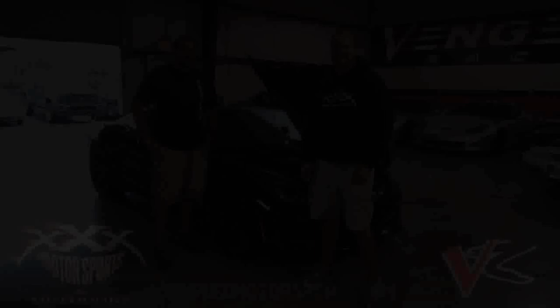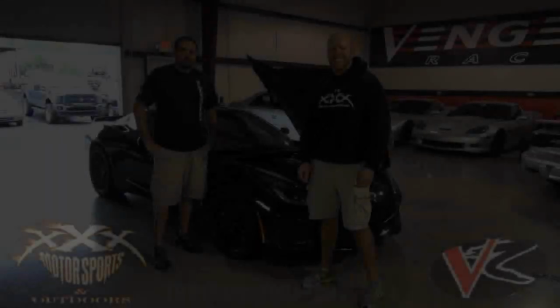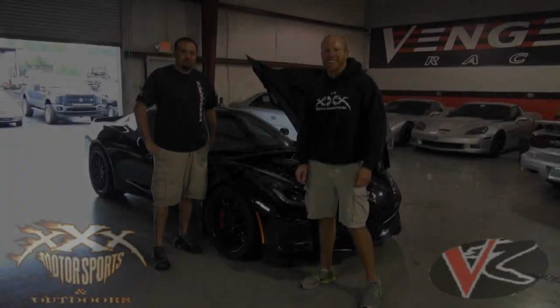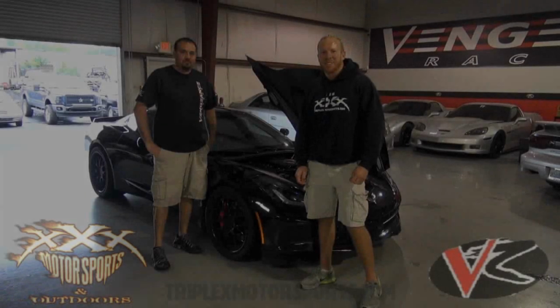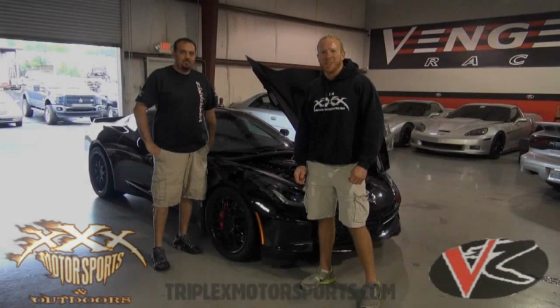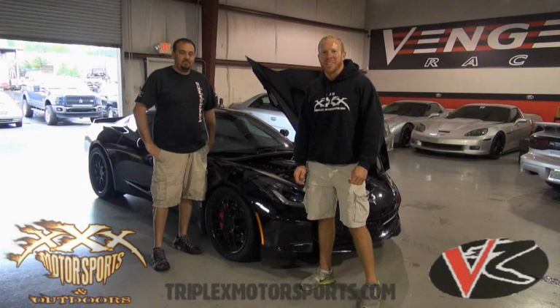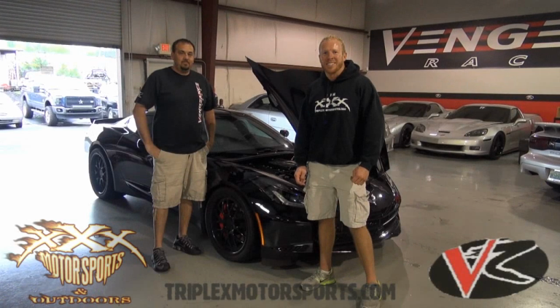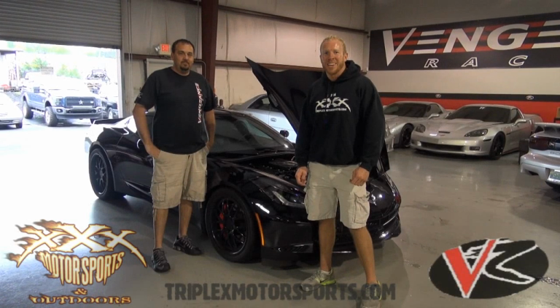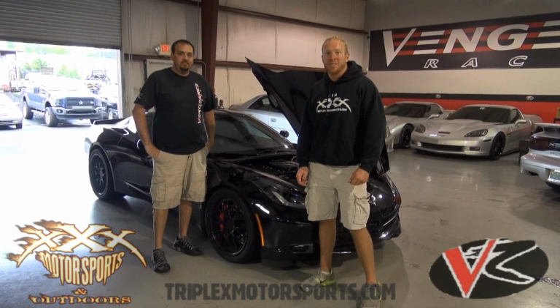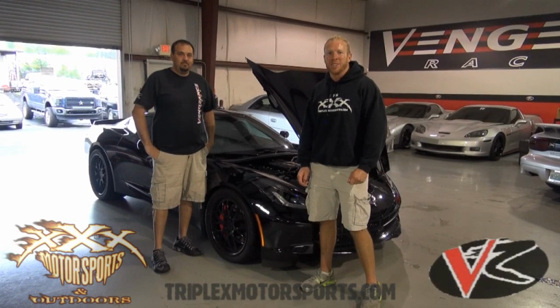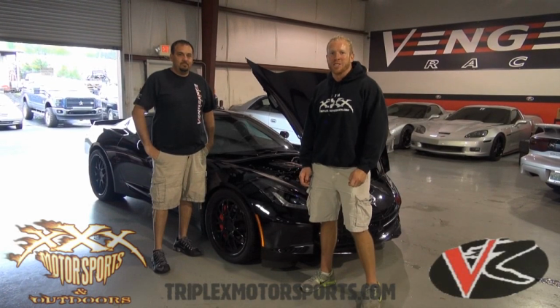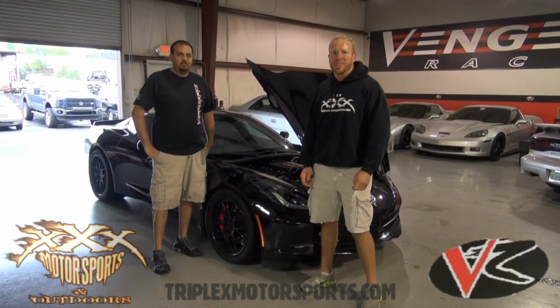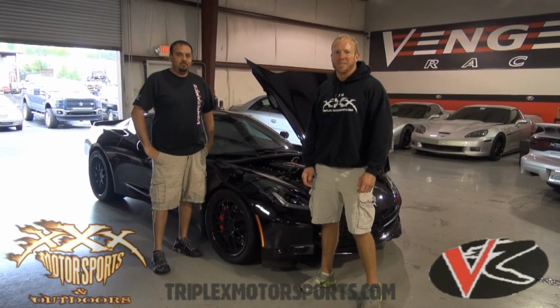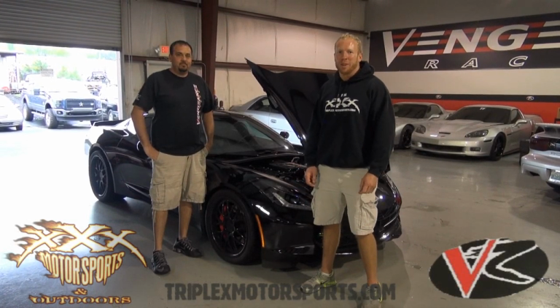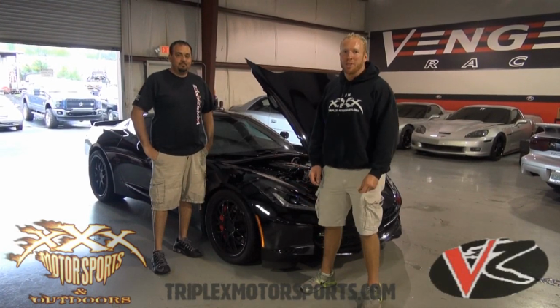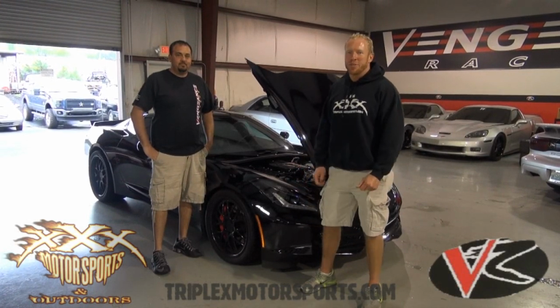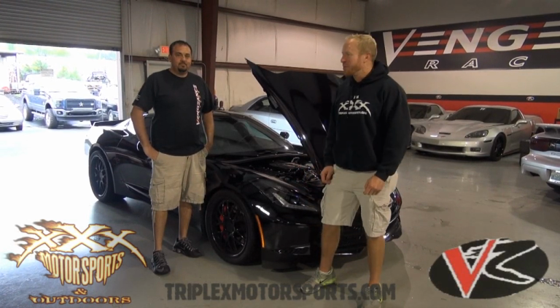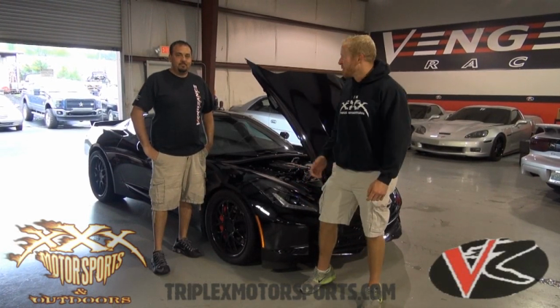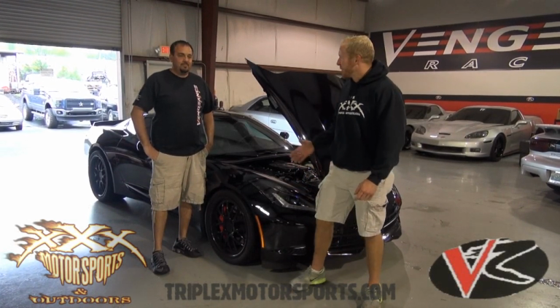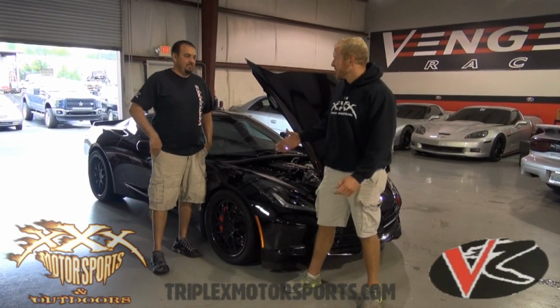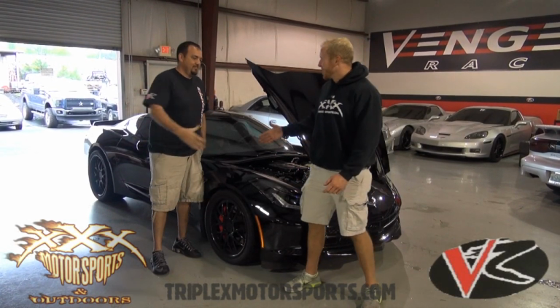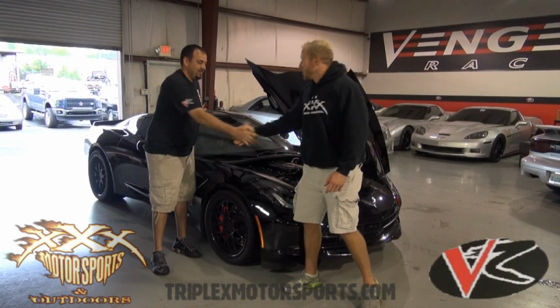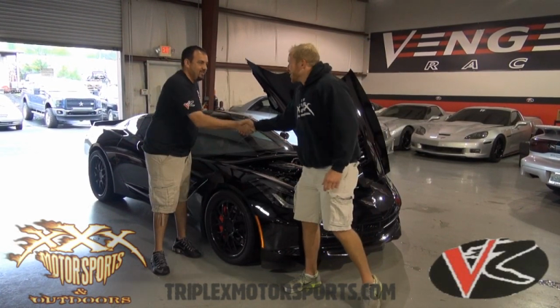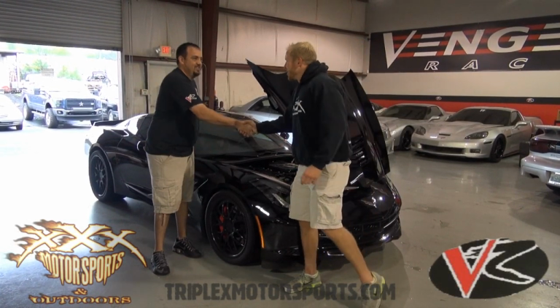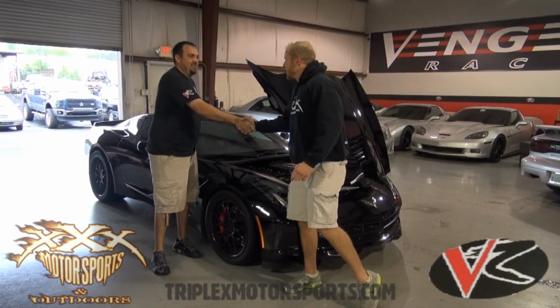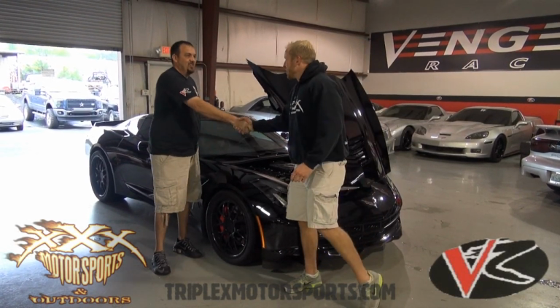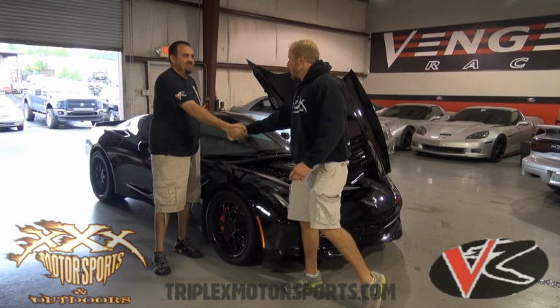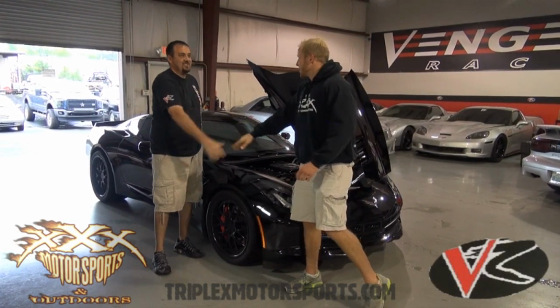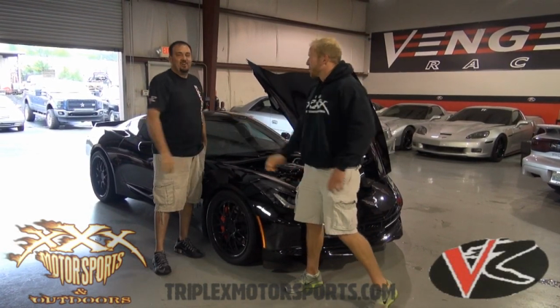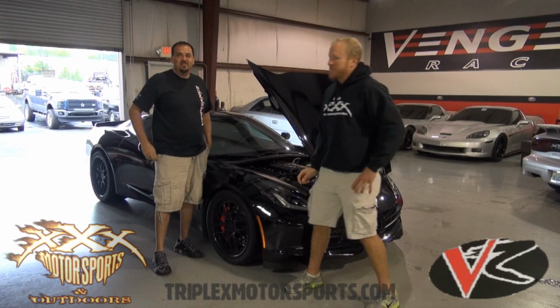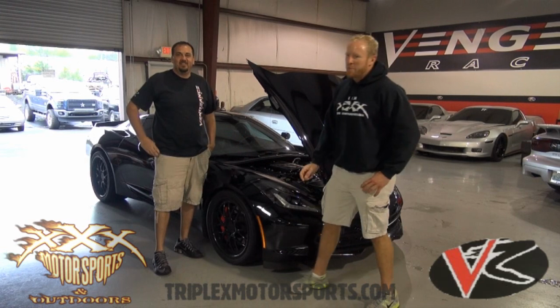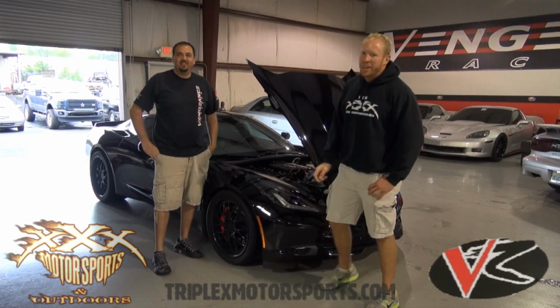Hey guys, we're here again today at Vengeance Racing and we've got my good friend Ron Mallon here. Good to see you Chris. Always, great to be back.